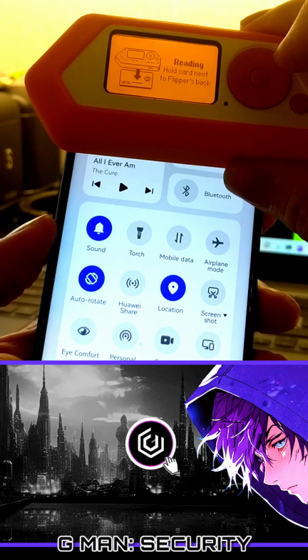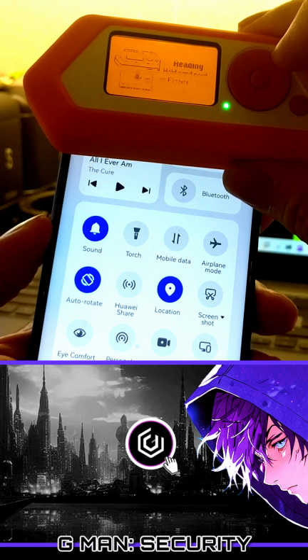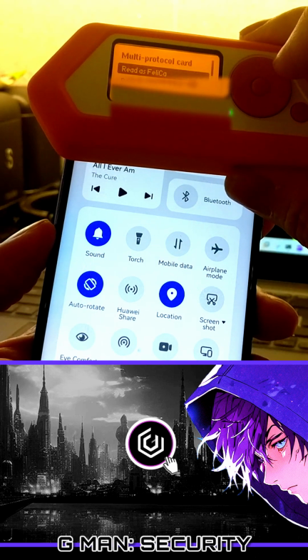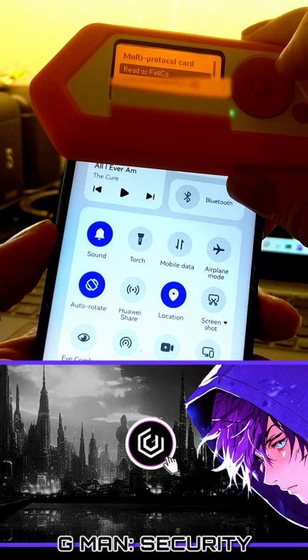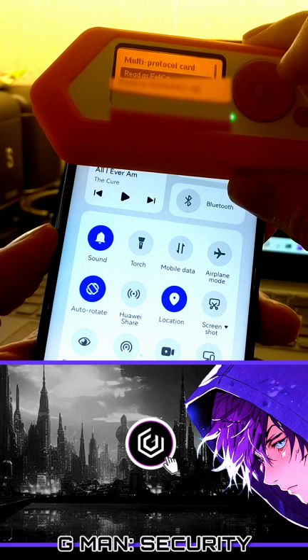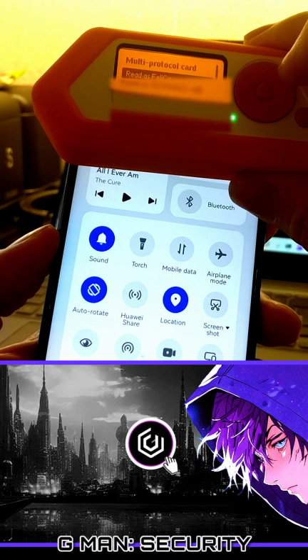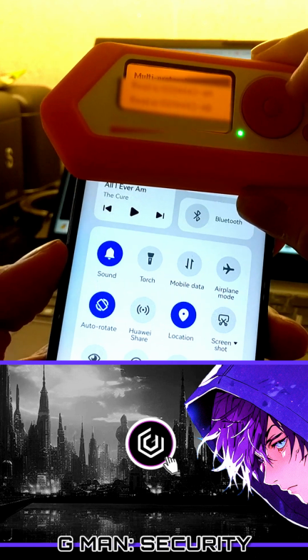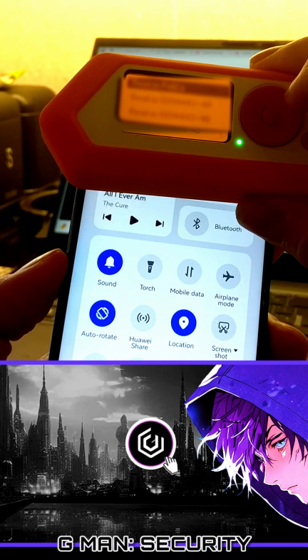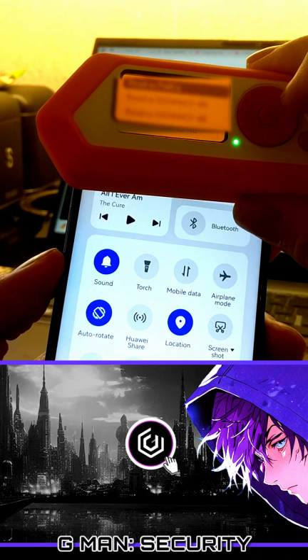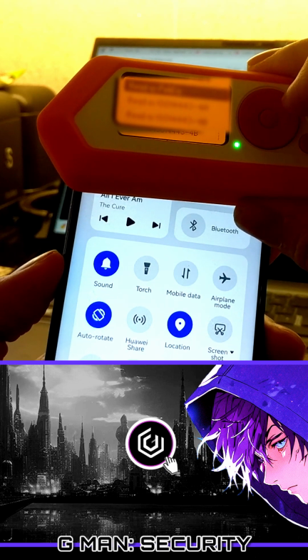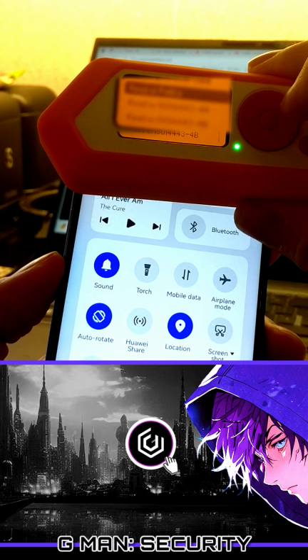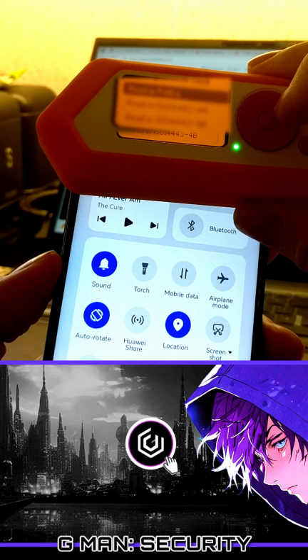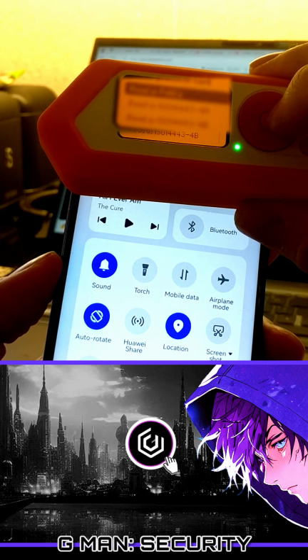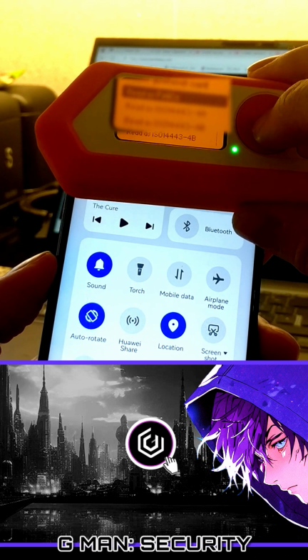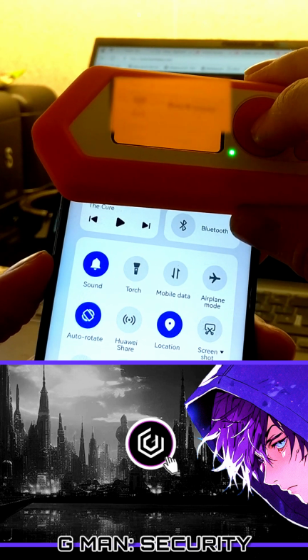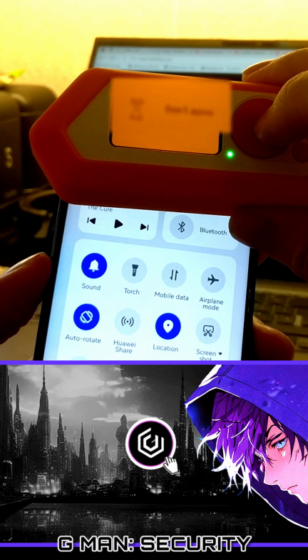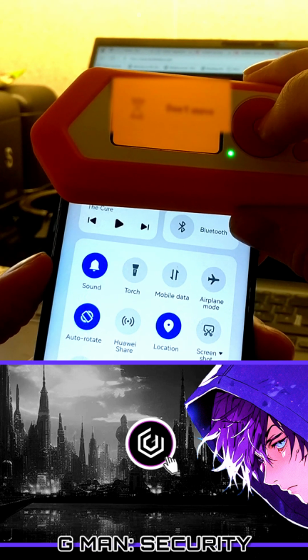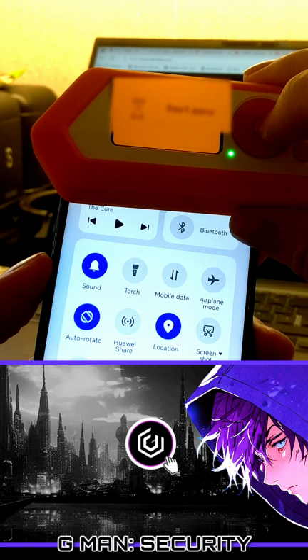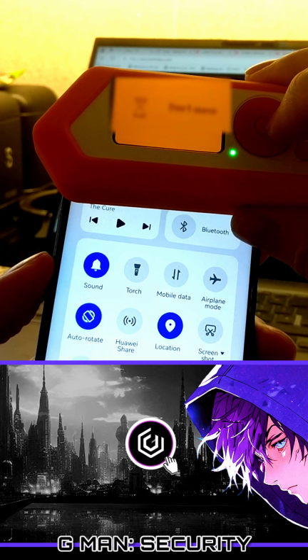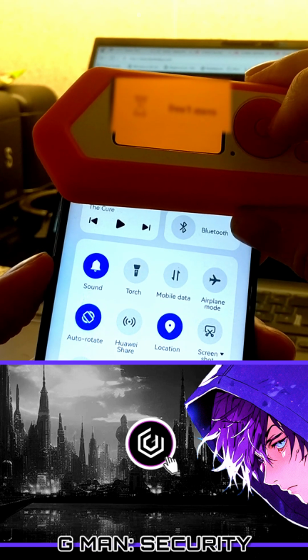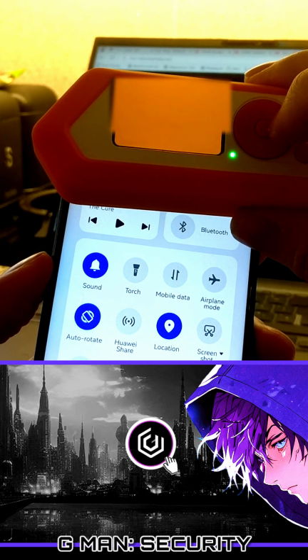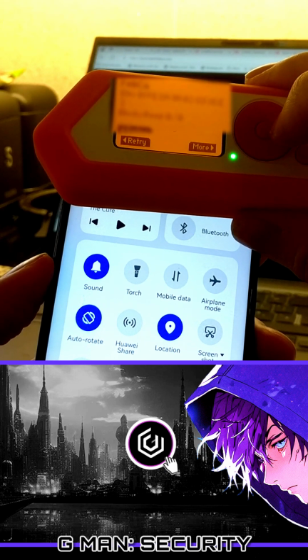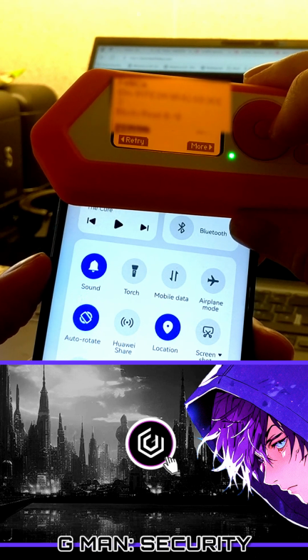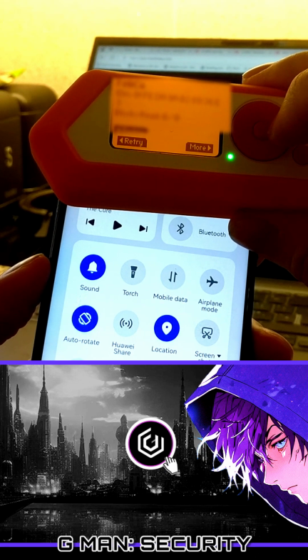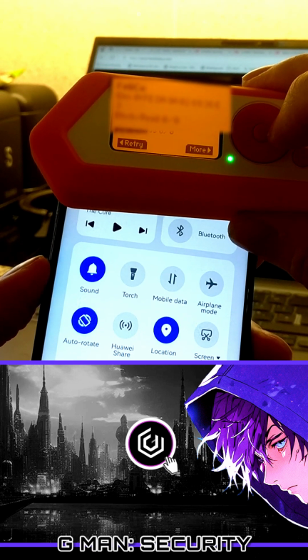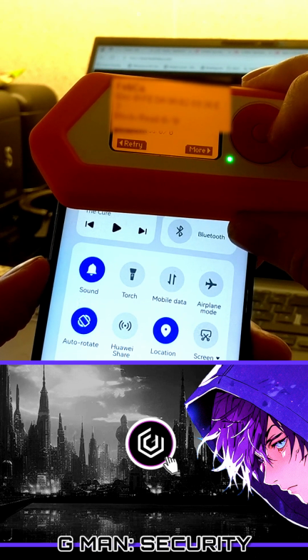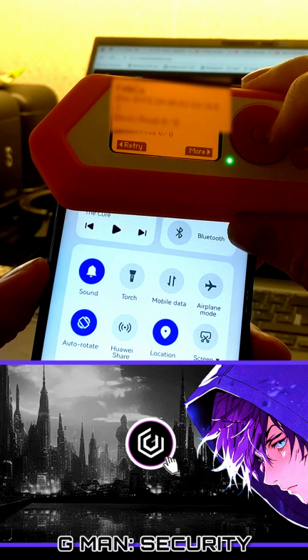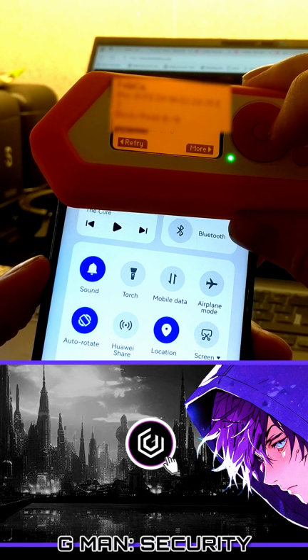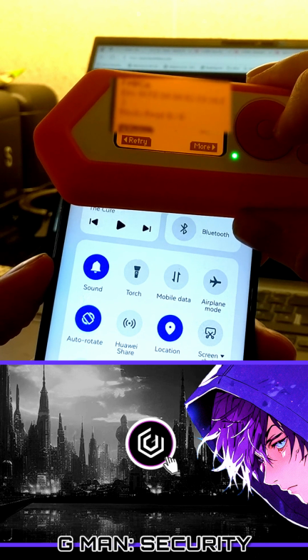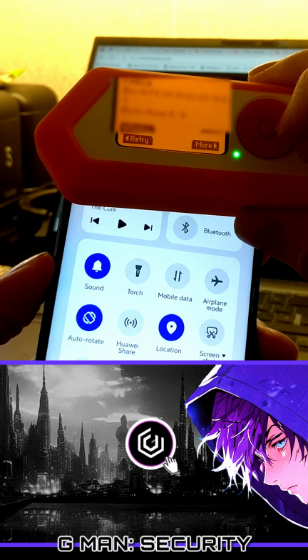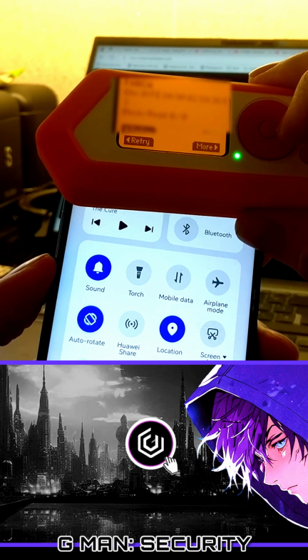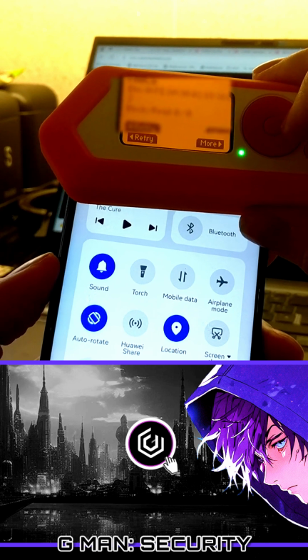It was super fast and was able to pick up the signal almost instantly, showing that NFC must be turned off unless in use.